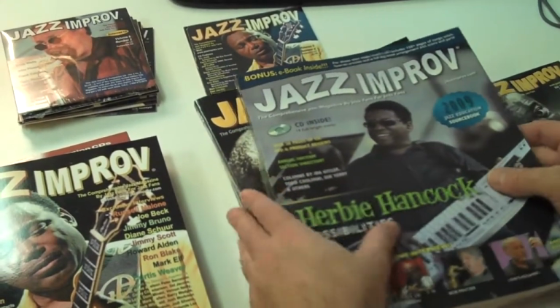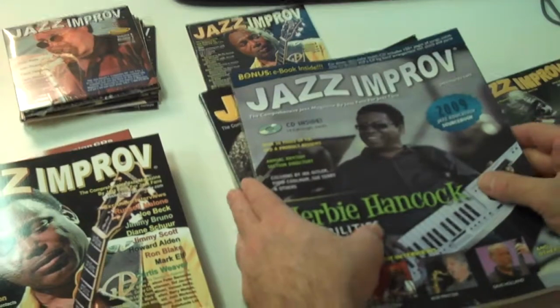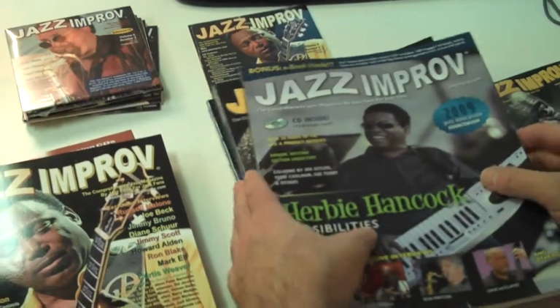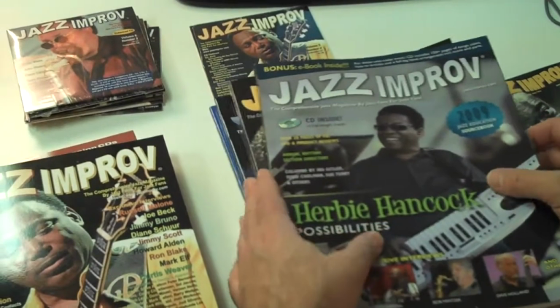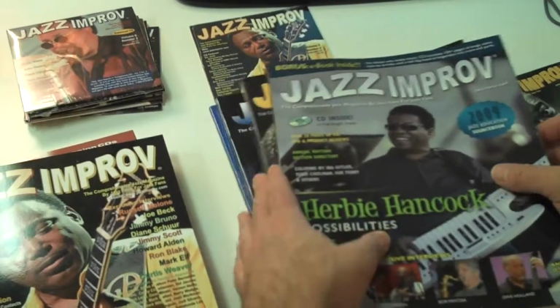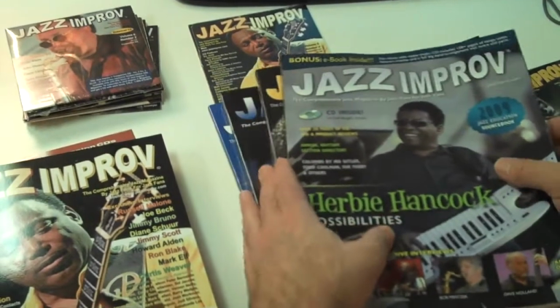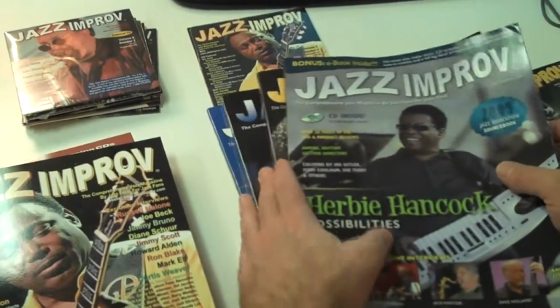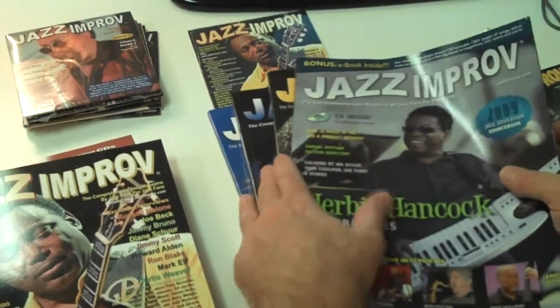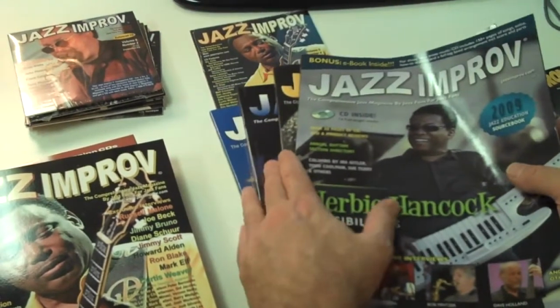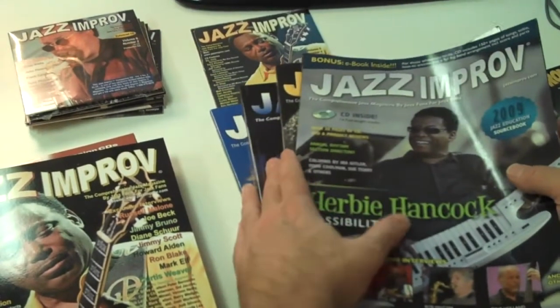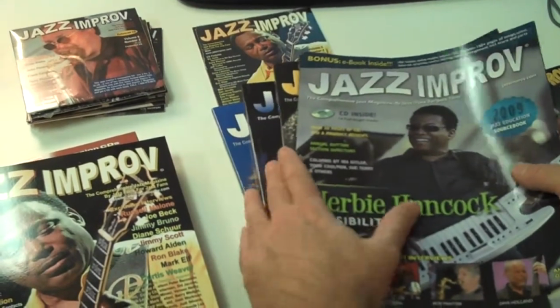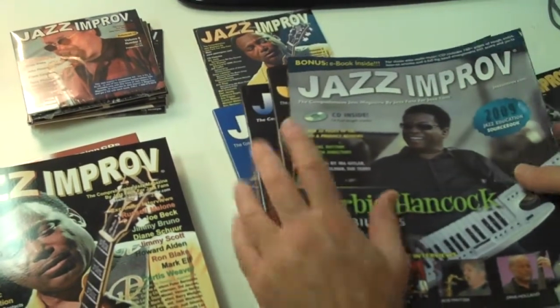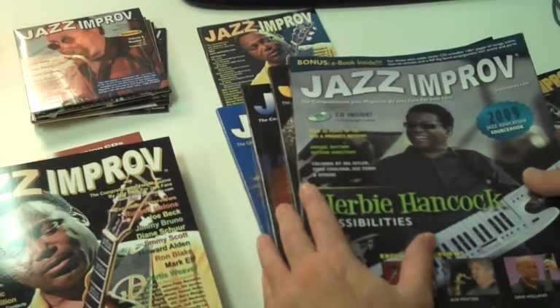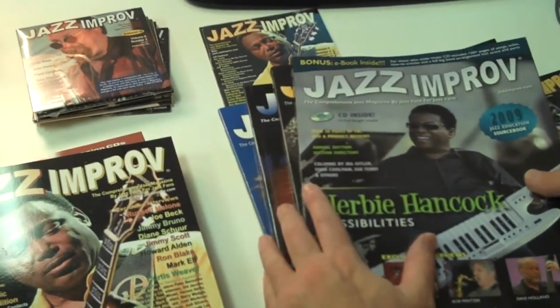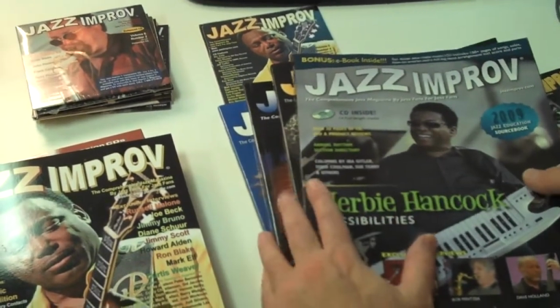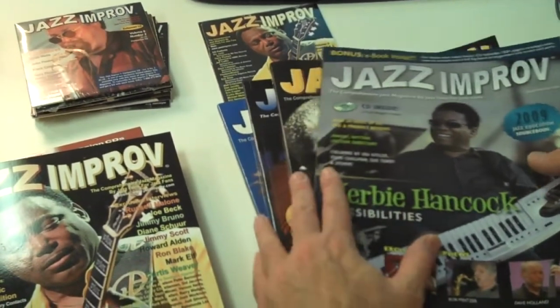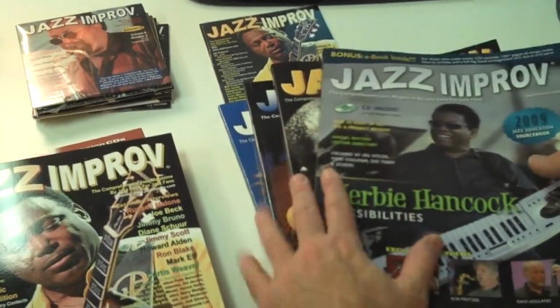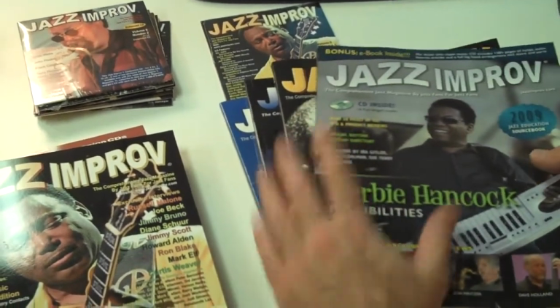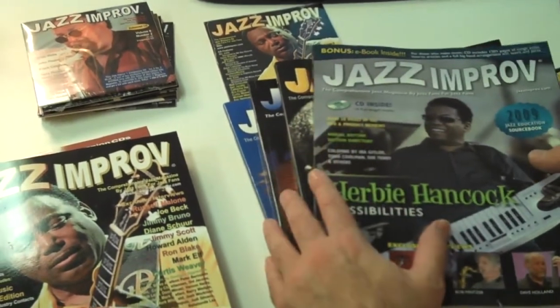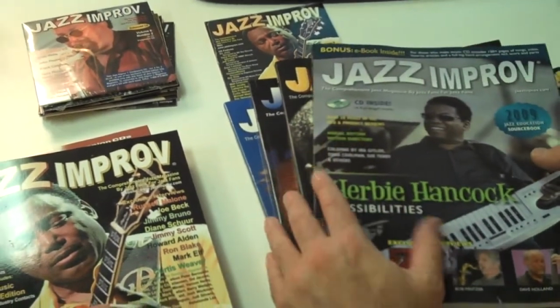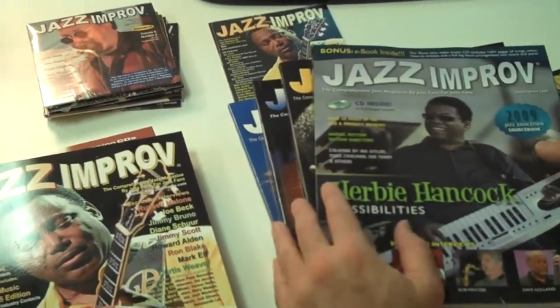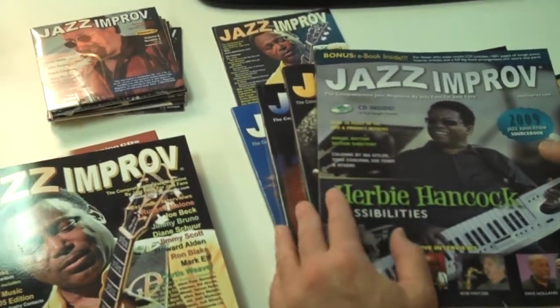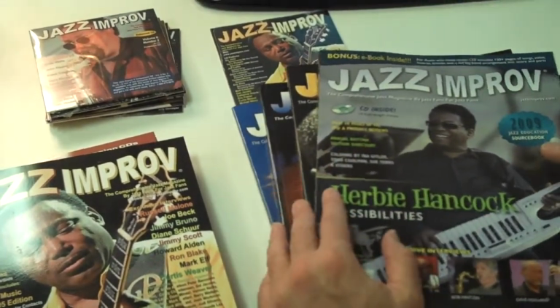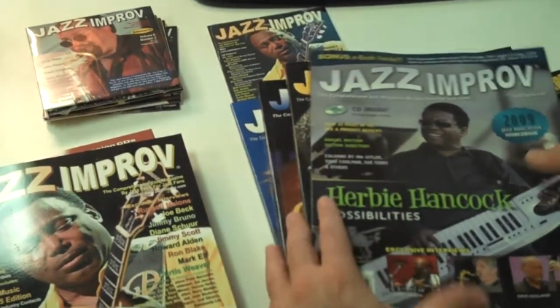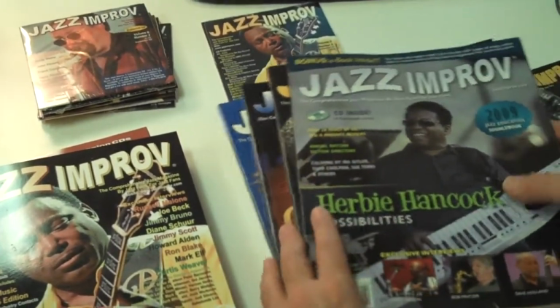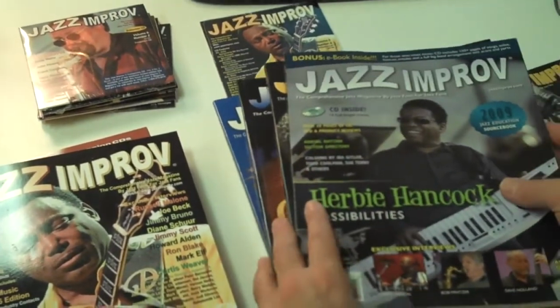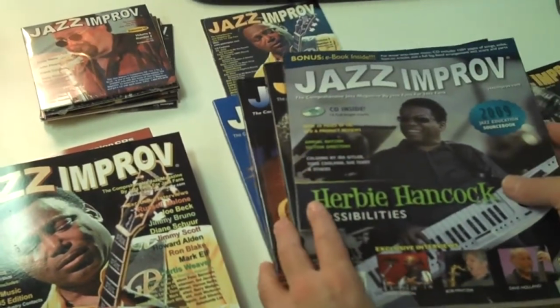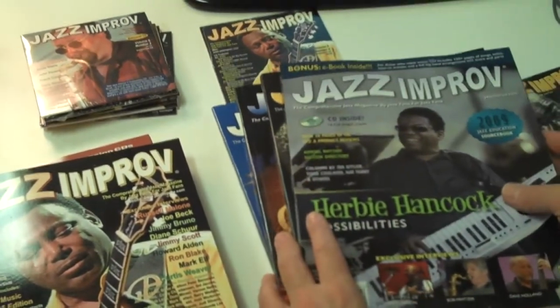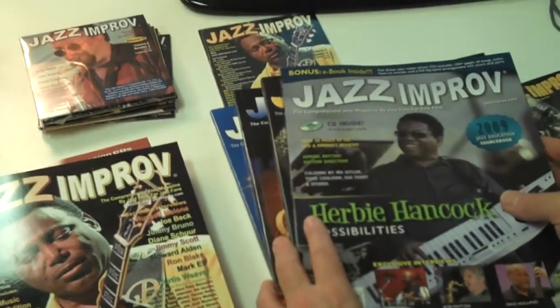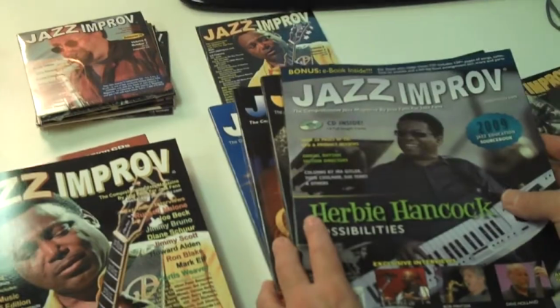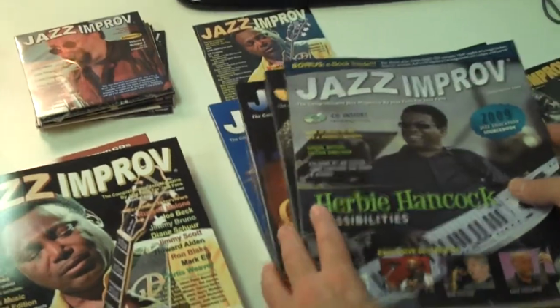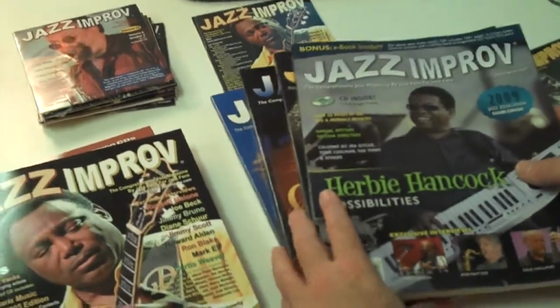So if you happen to make music as a hobbyist, an educator, or a student, there's just a ton — a lifetime of study in these magazines and on the CDs.